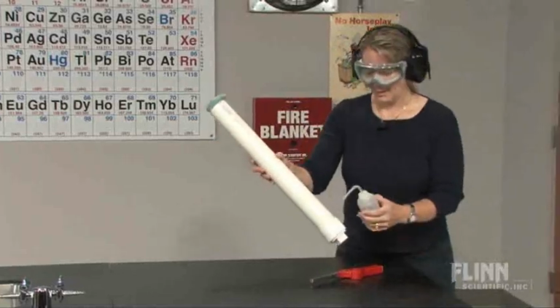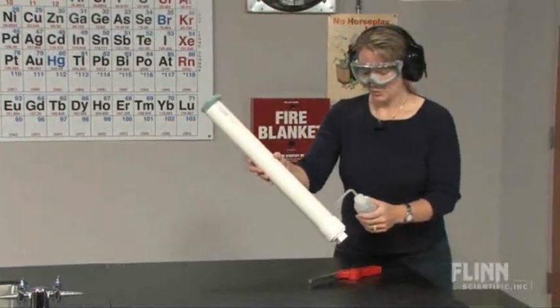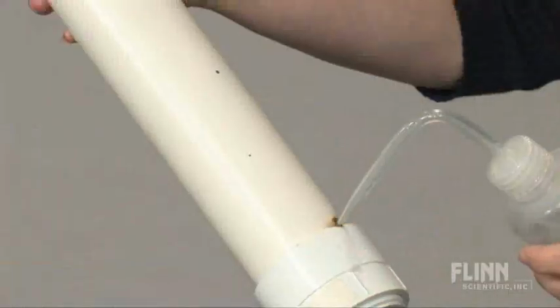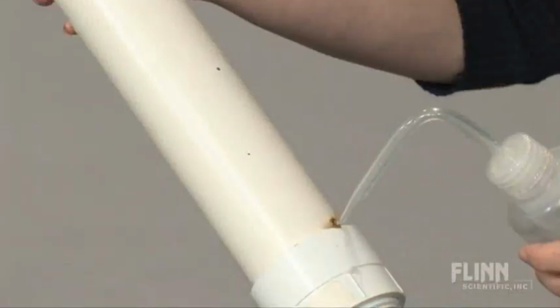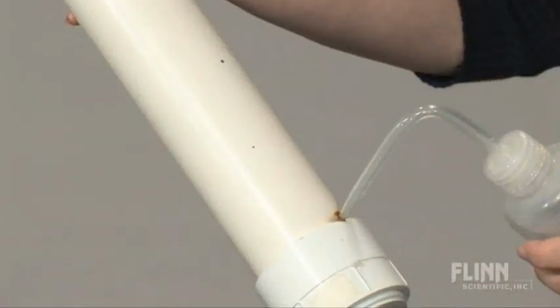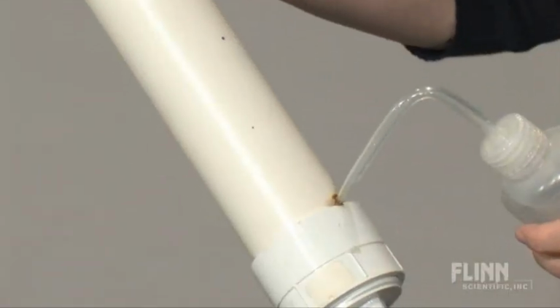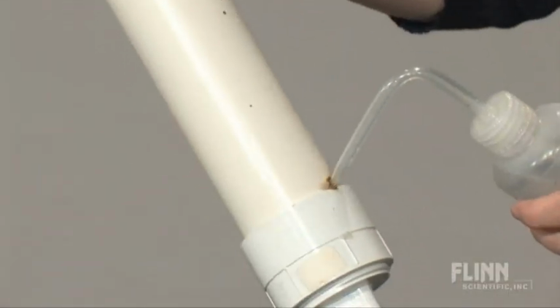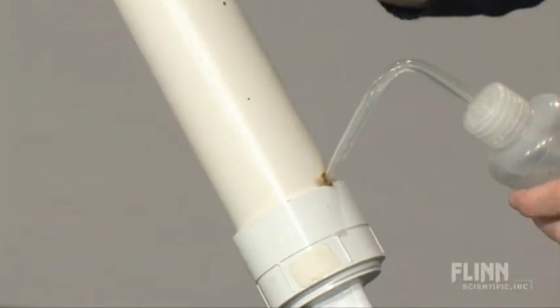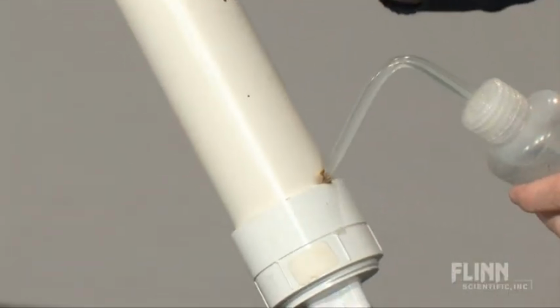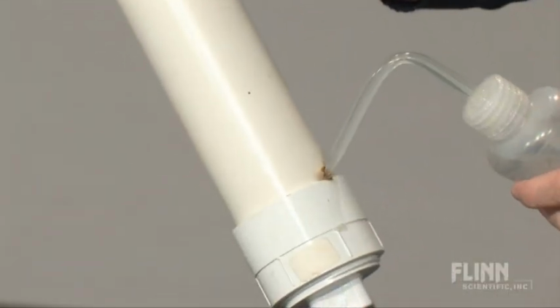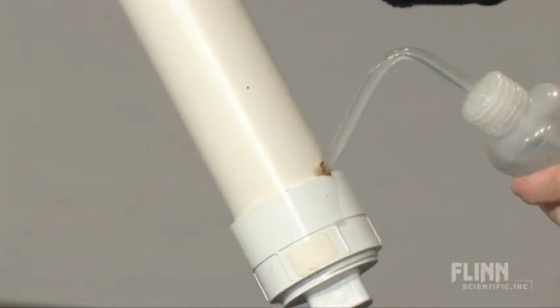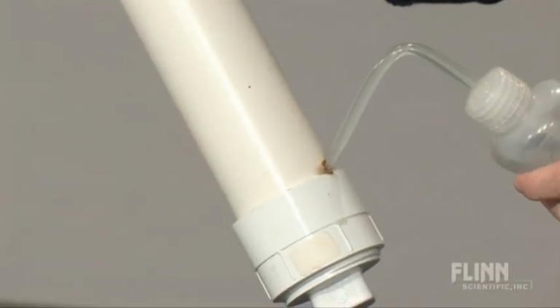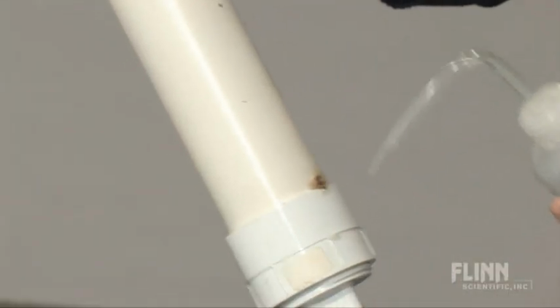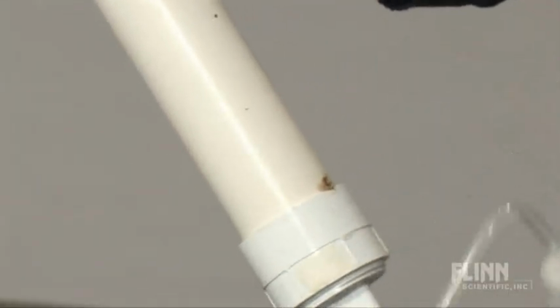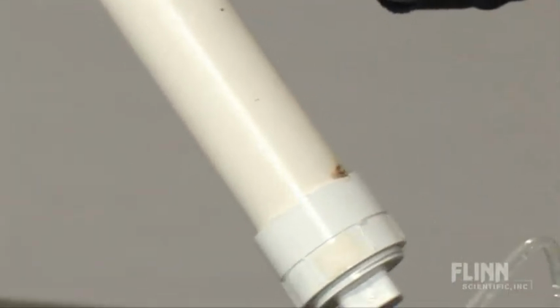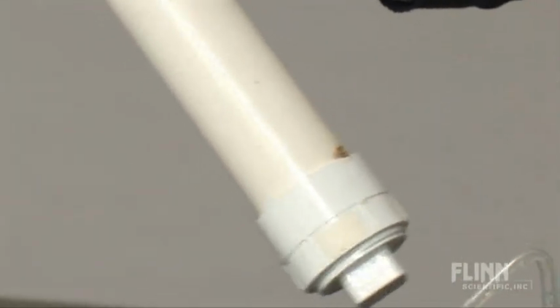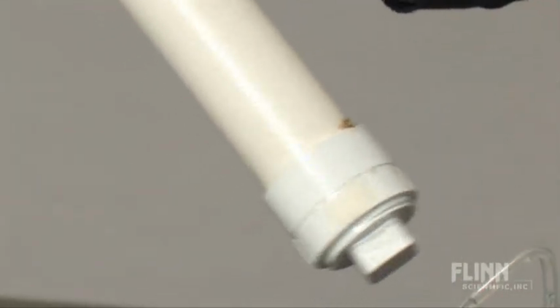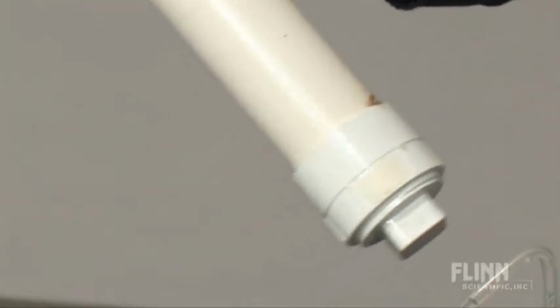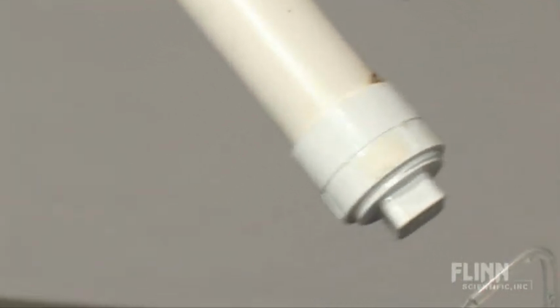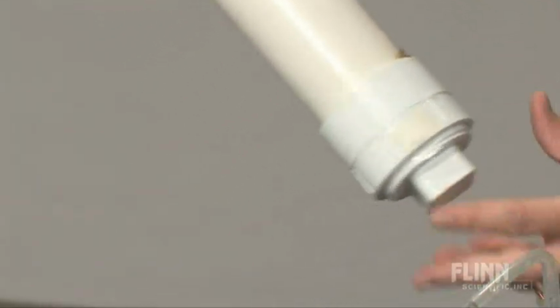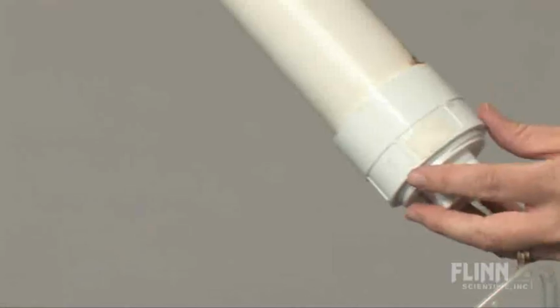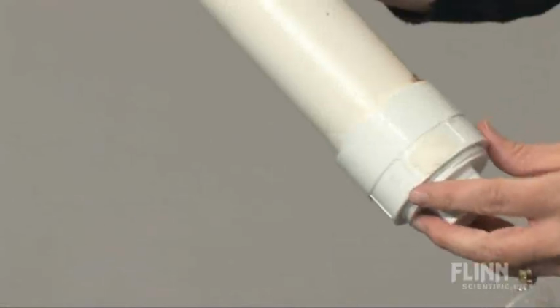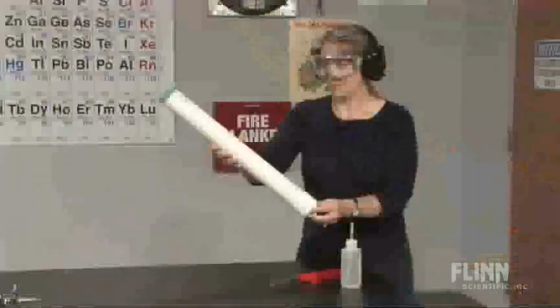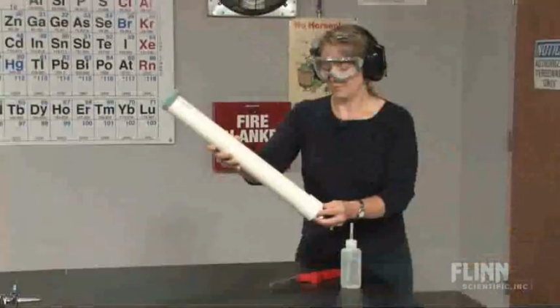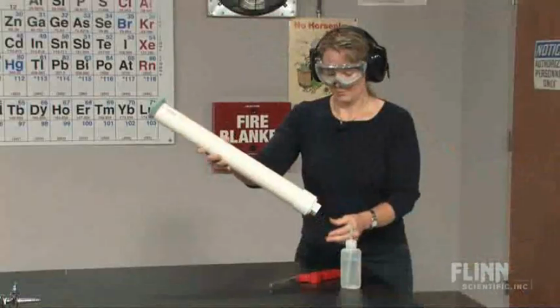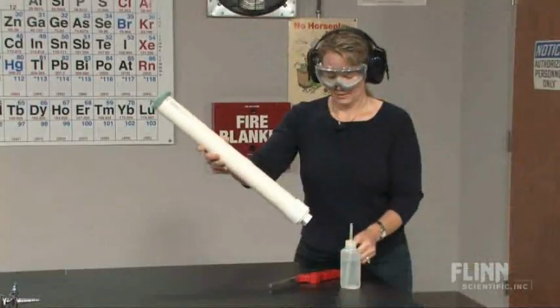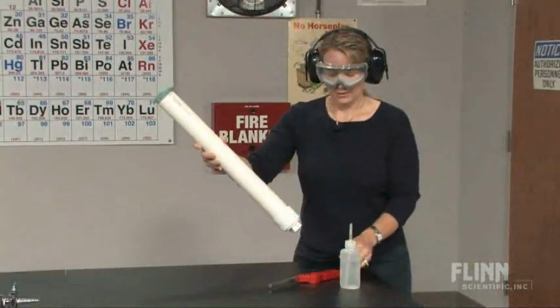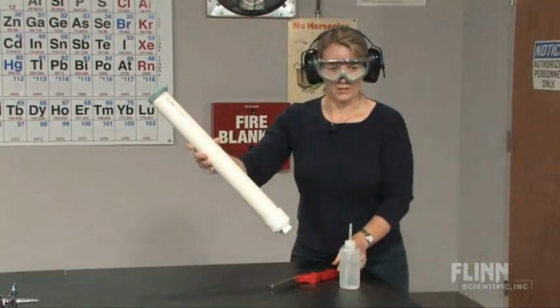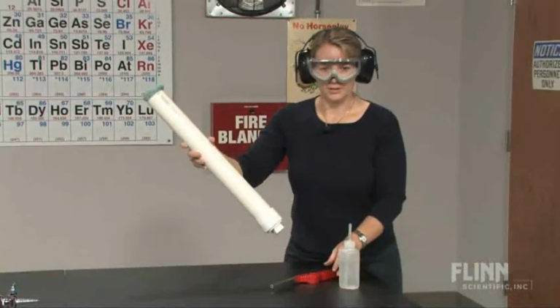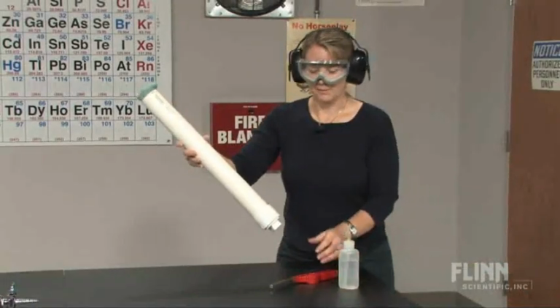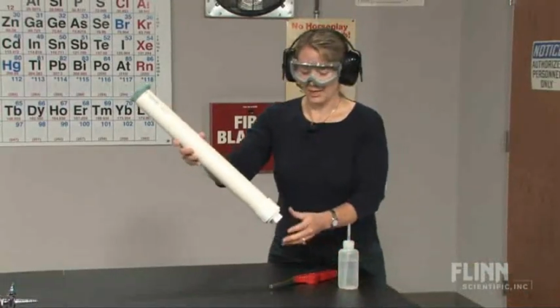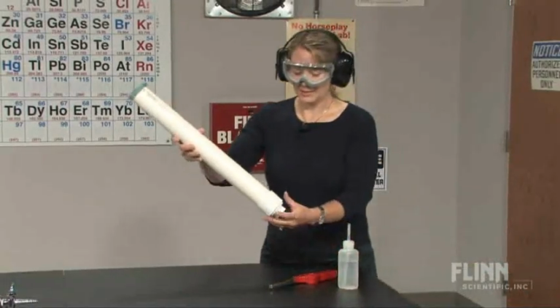Next, we're going to add some water. Give it a little time to react.